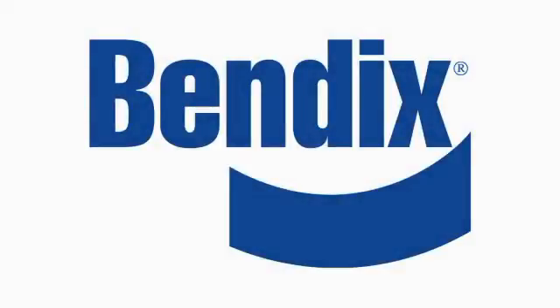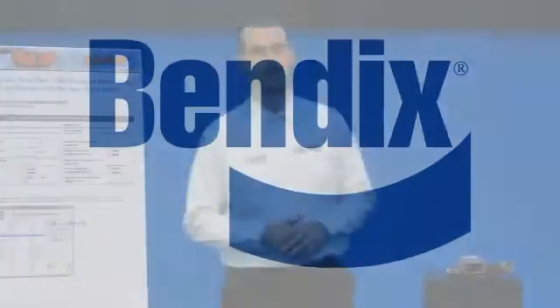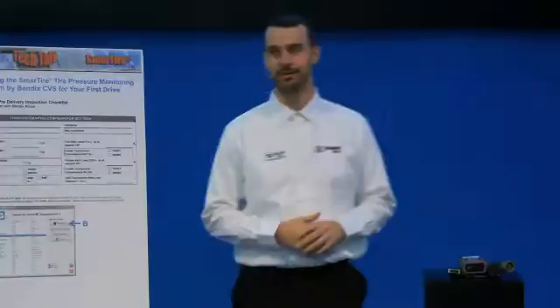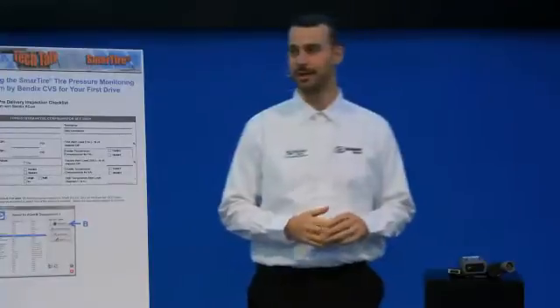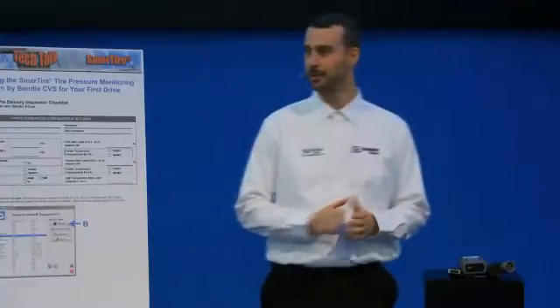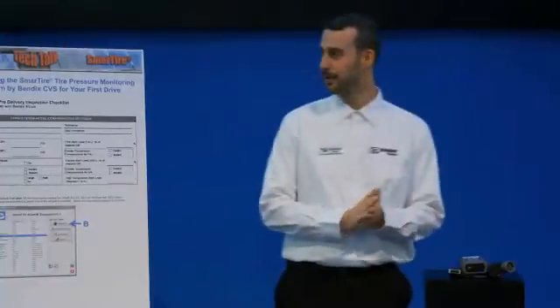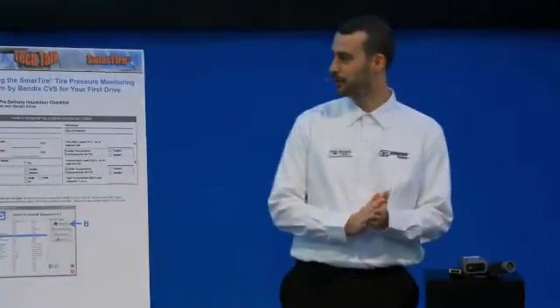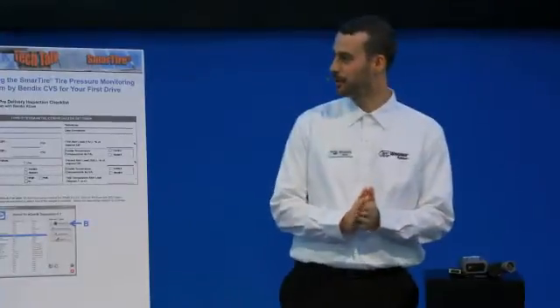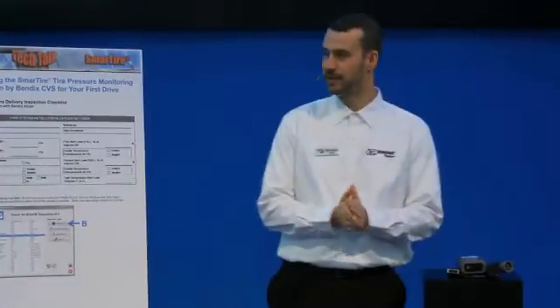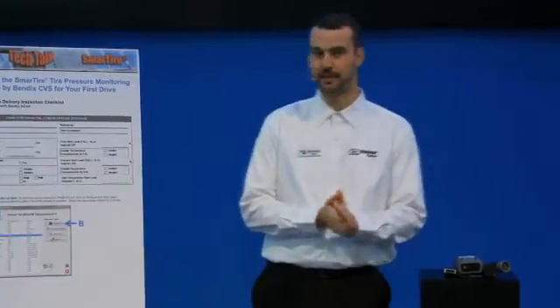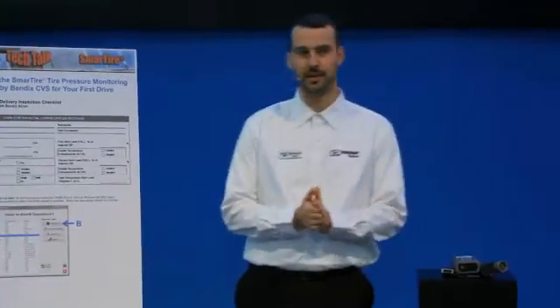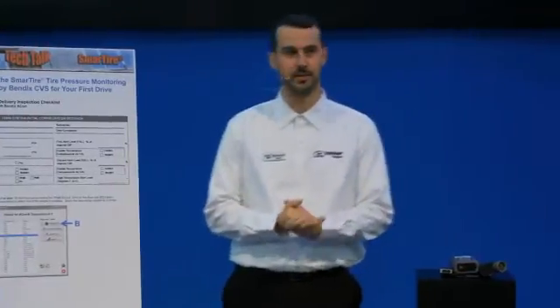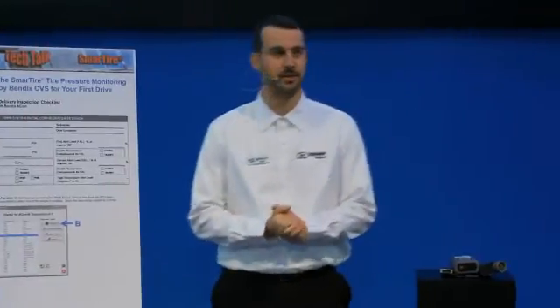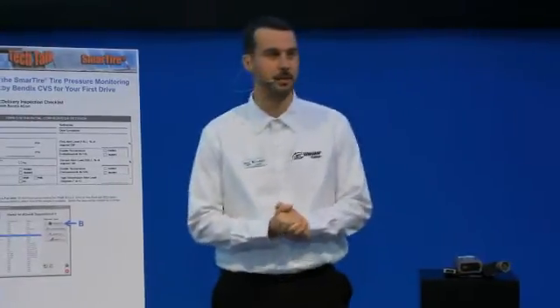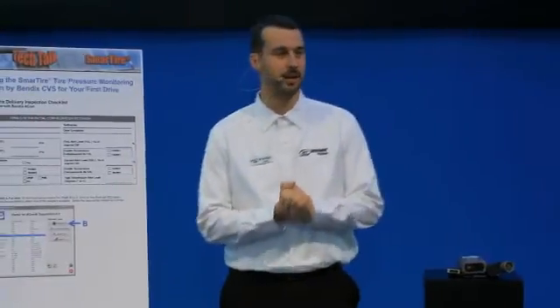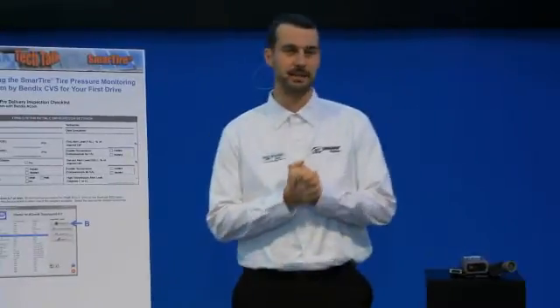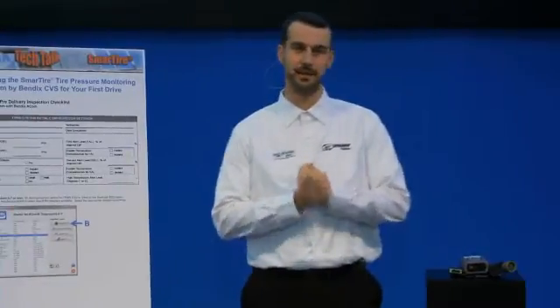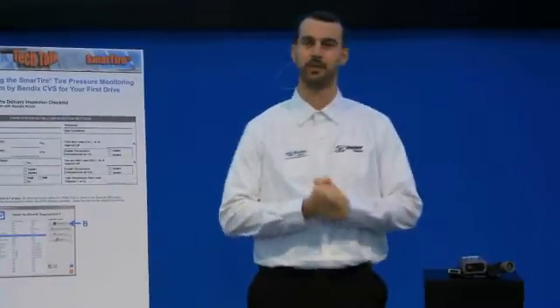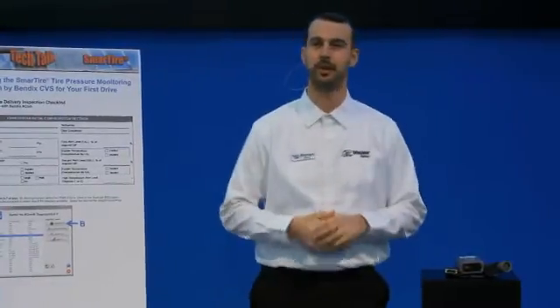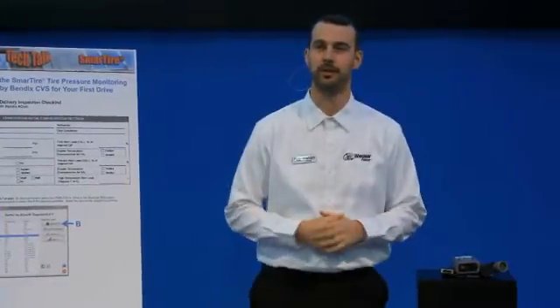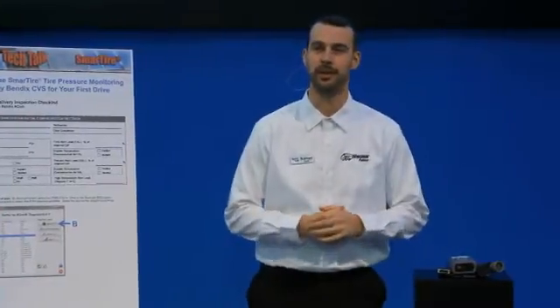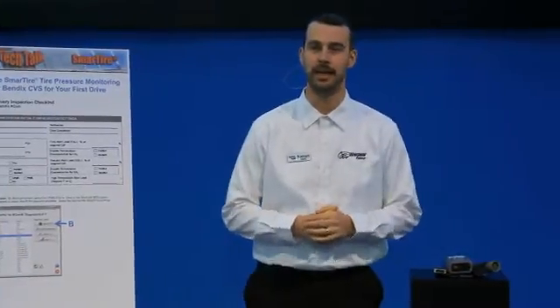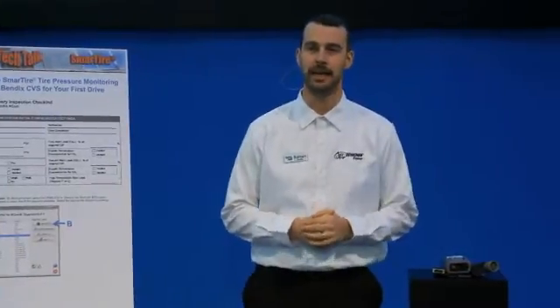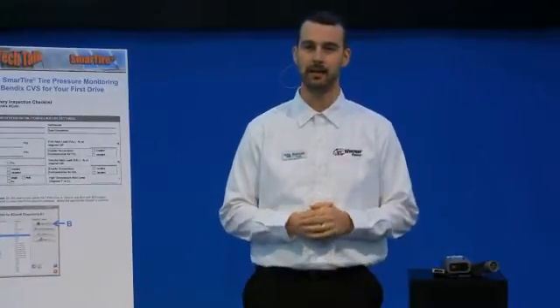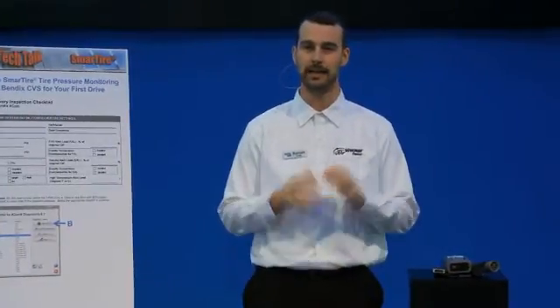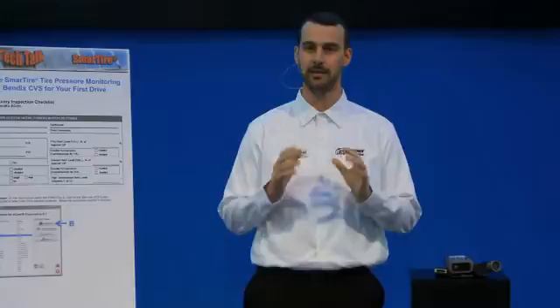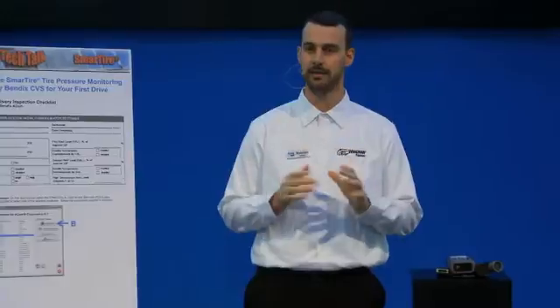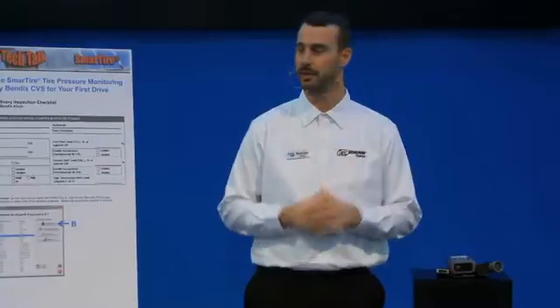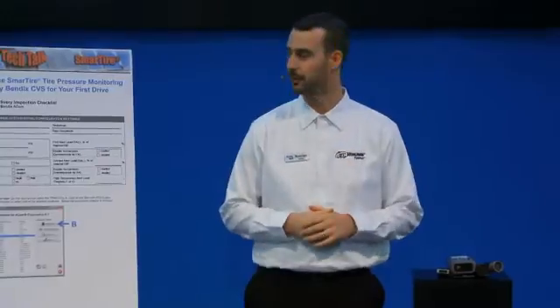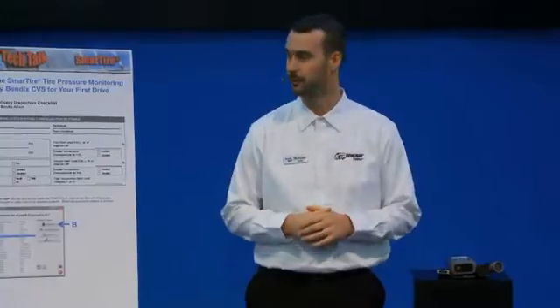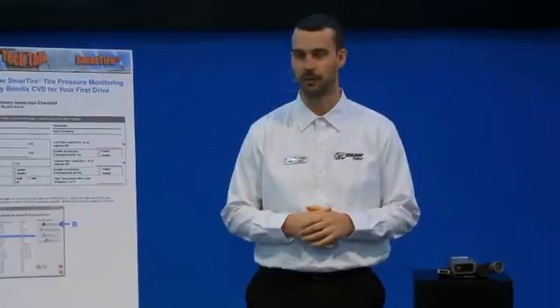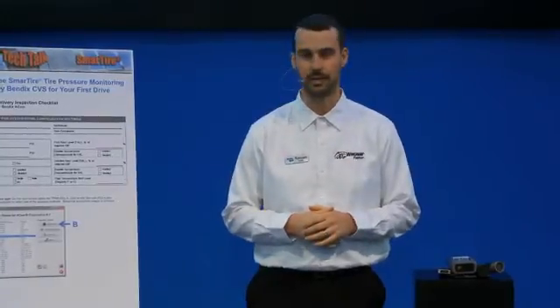All right, we're ready for another tech talk. This one's going to be on tire pressure monitoring and how to get the system ready for your first drive.